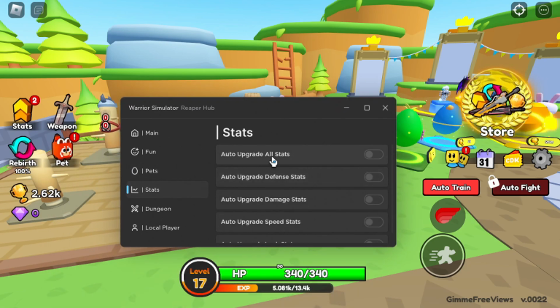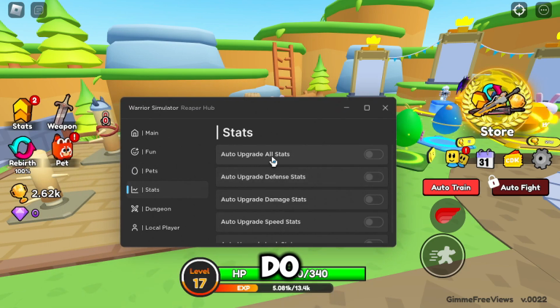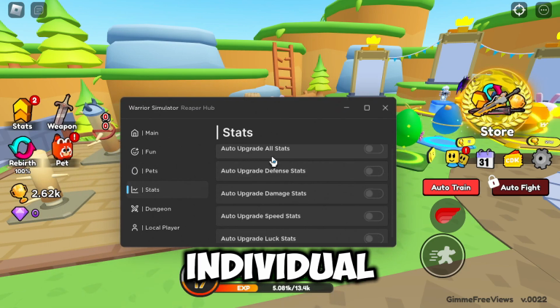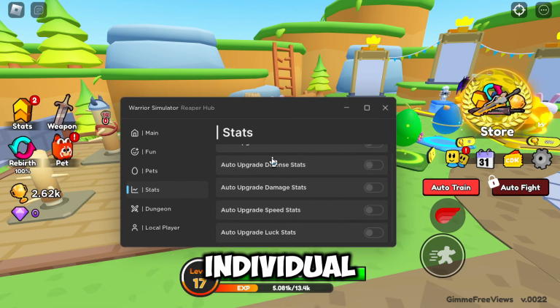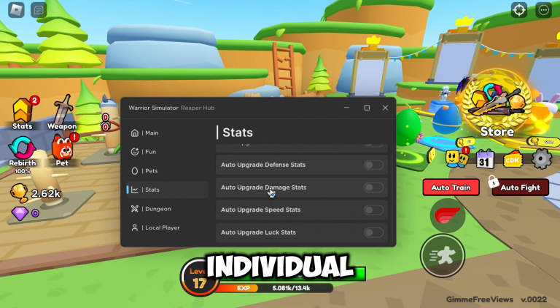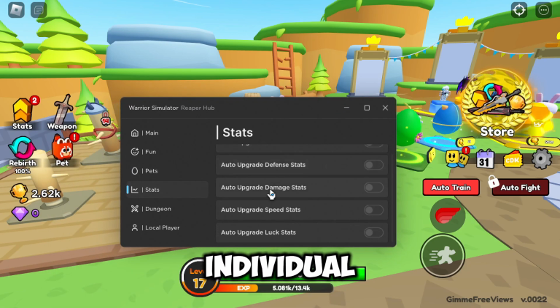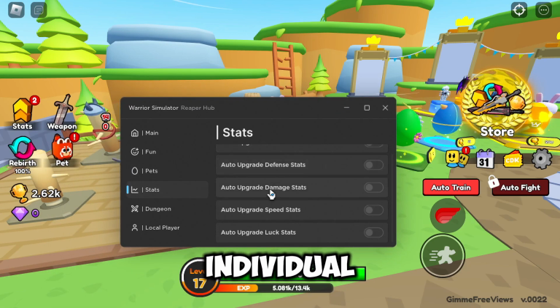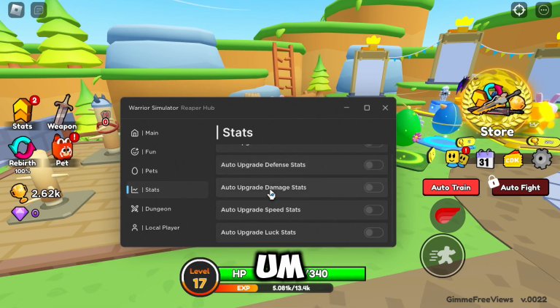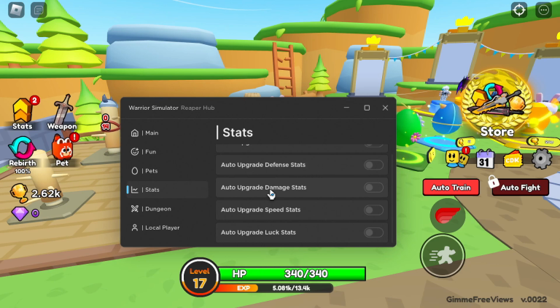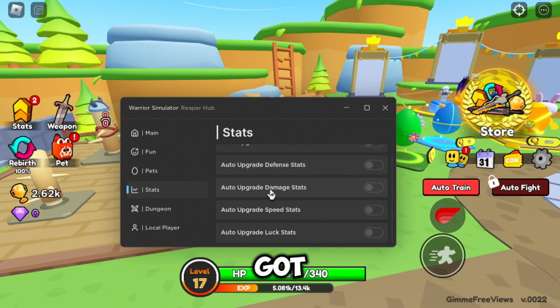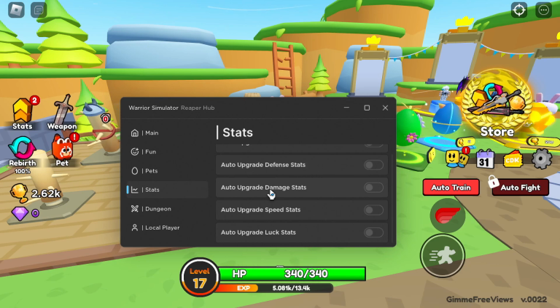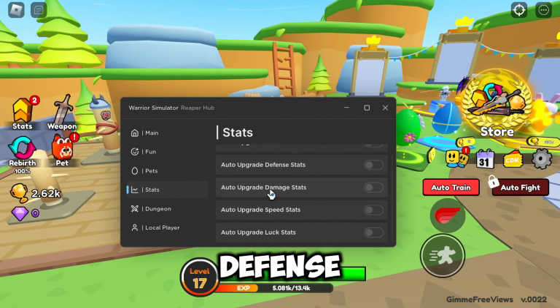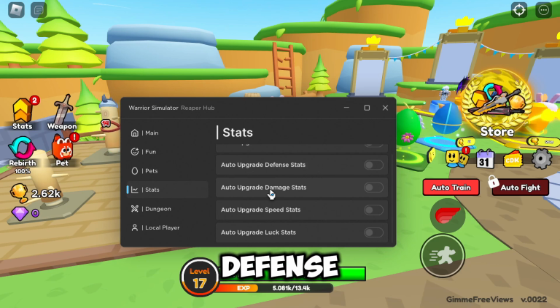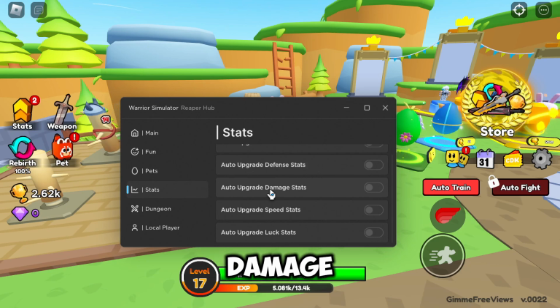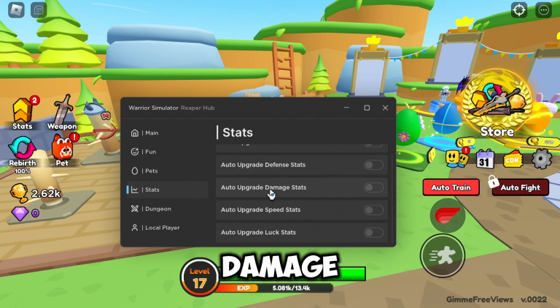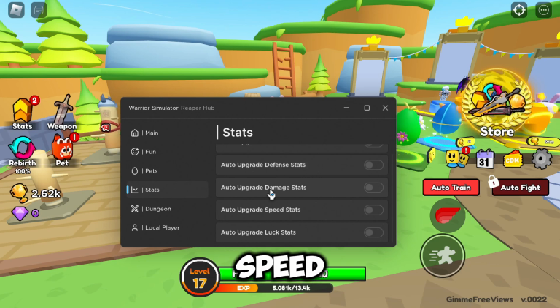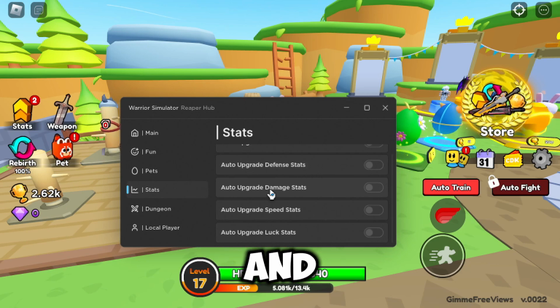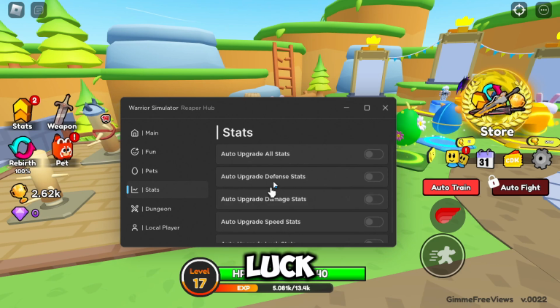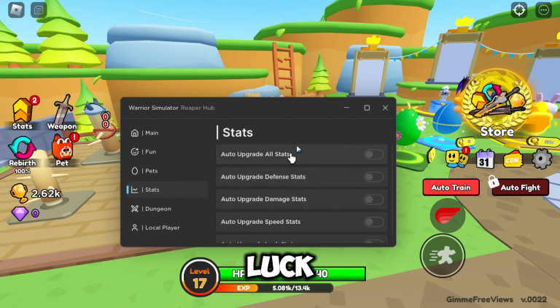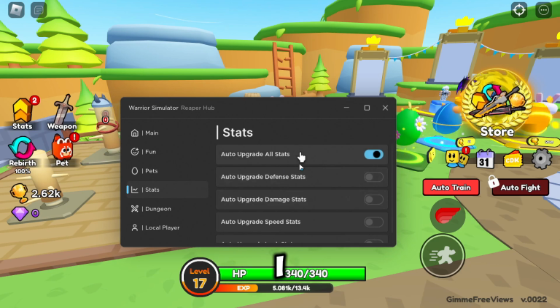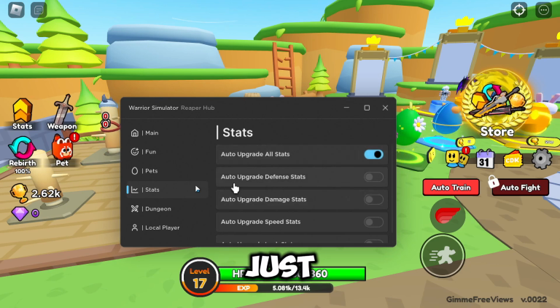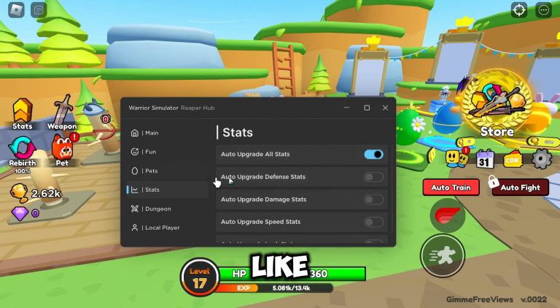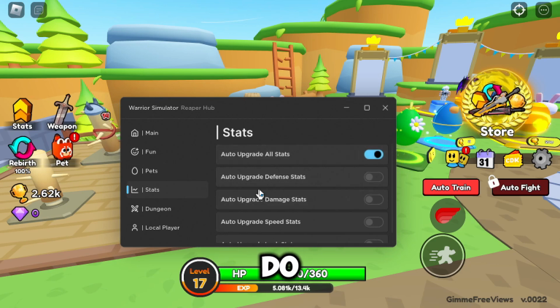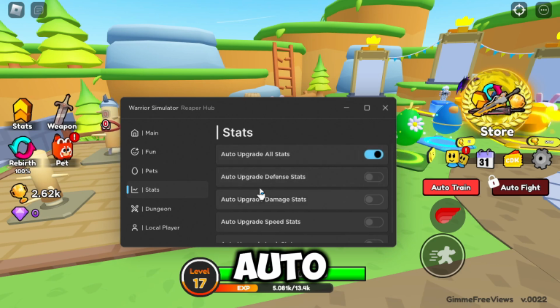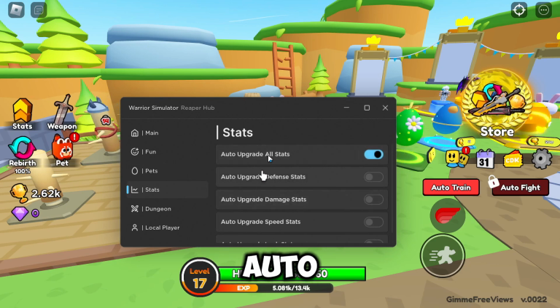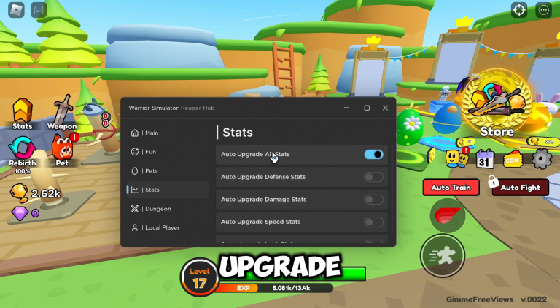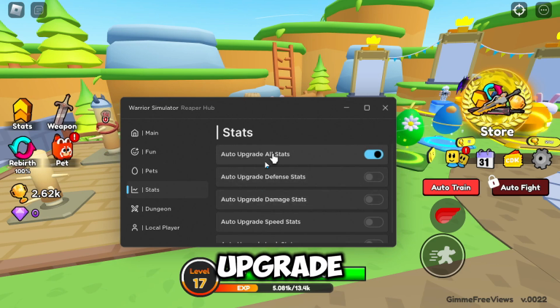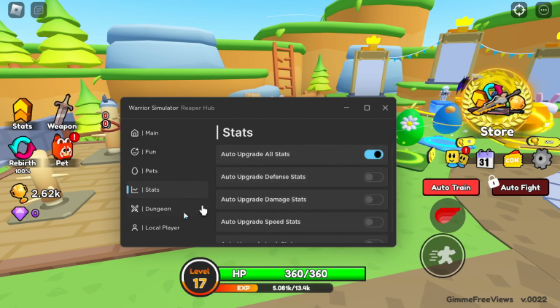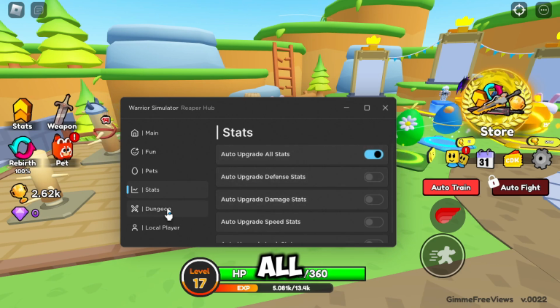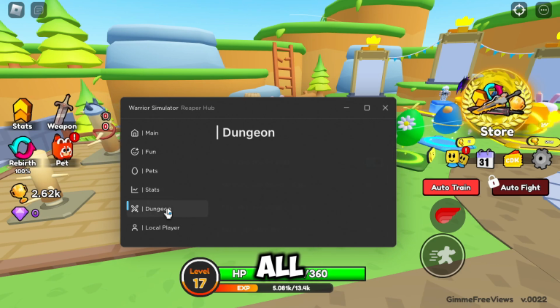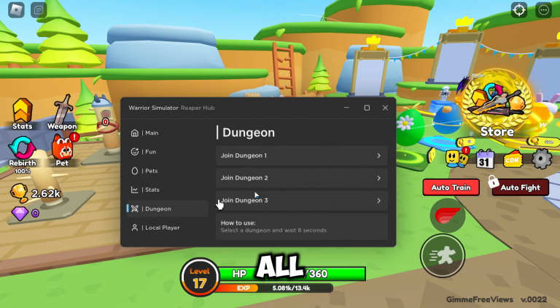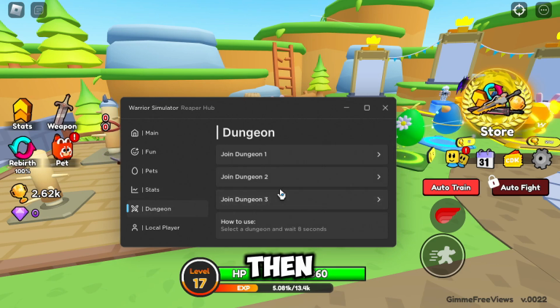In Stats, you can auto upgrade them all or do individual stats. We've got Defense, Damage, Speed, and Luck, but I just like to do Auto Upgrade All.